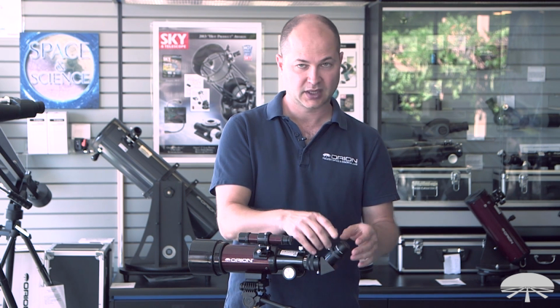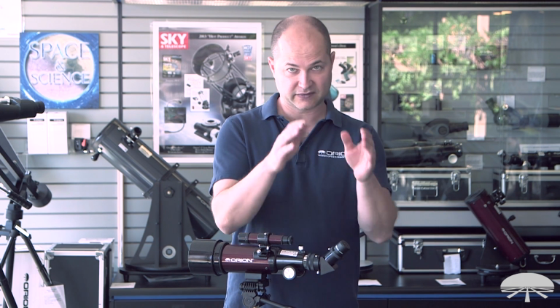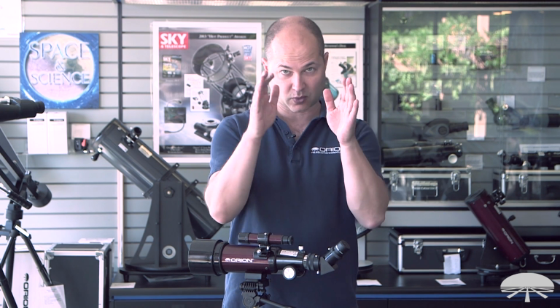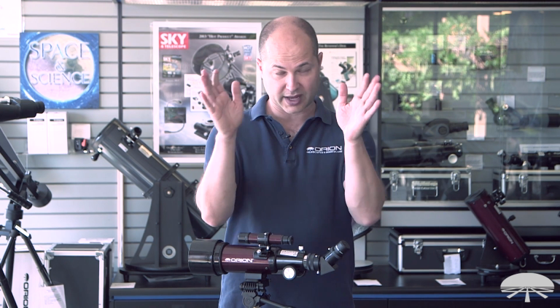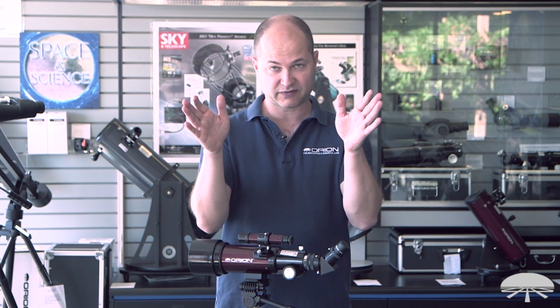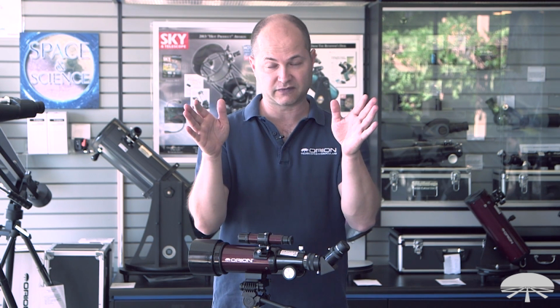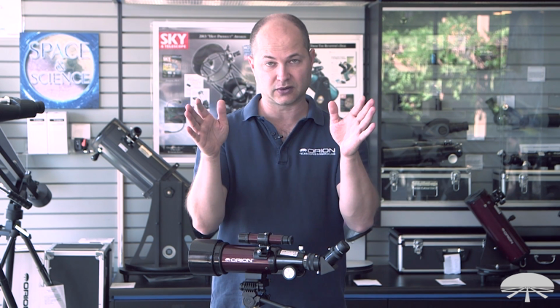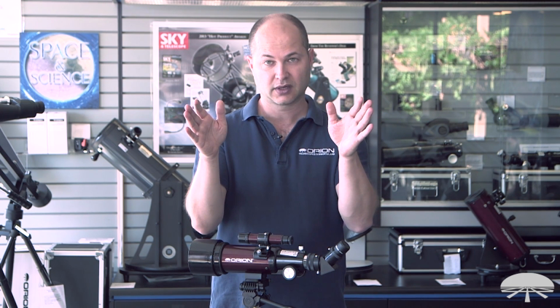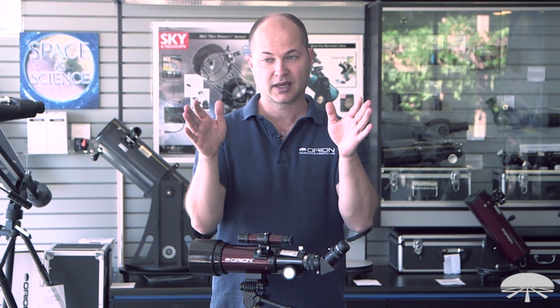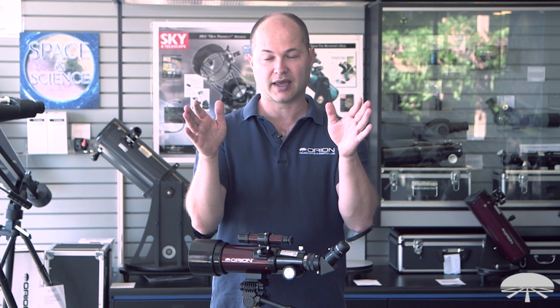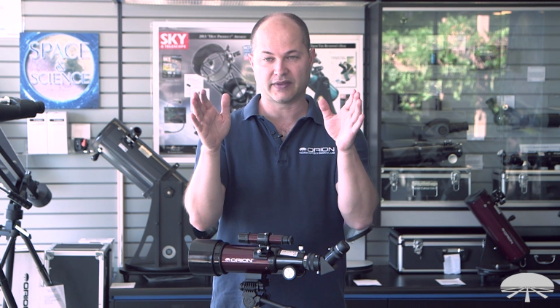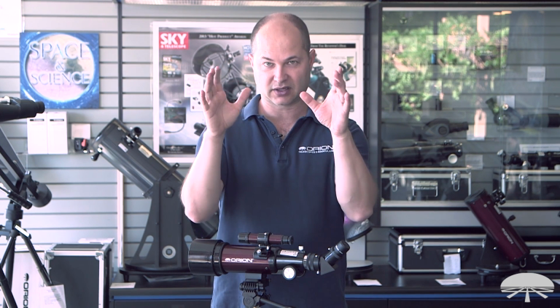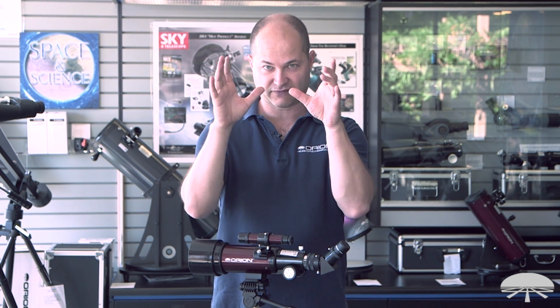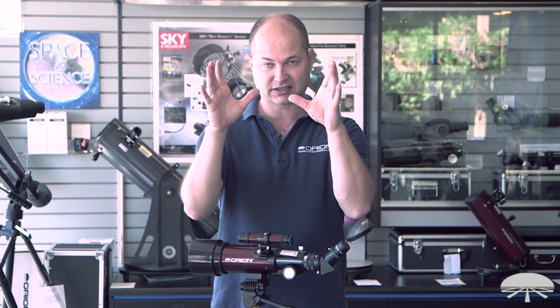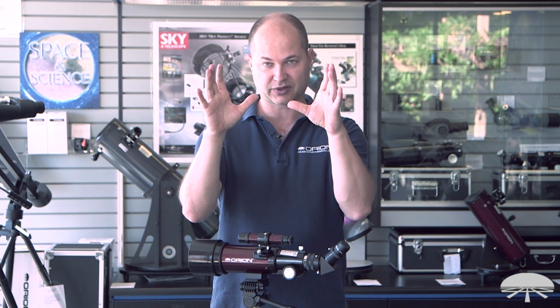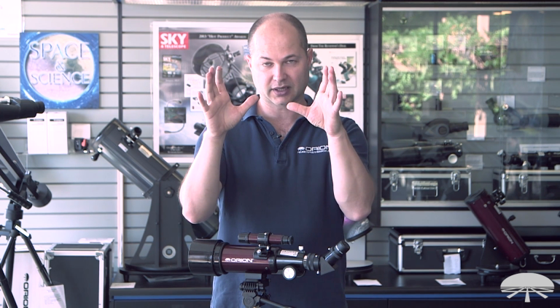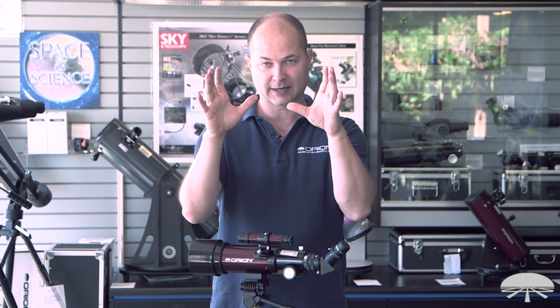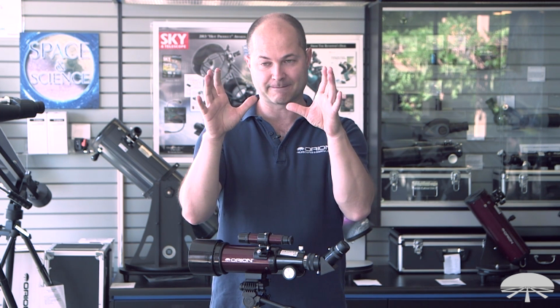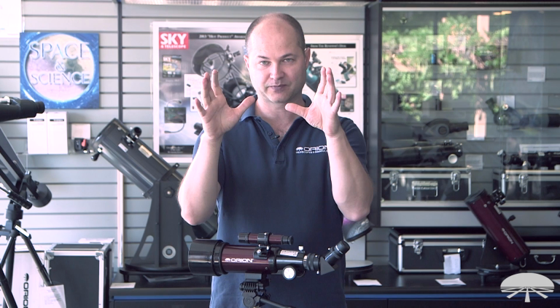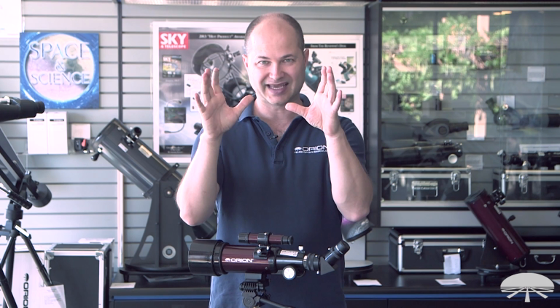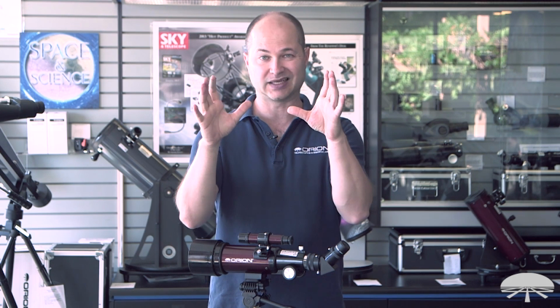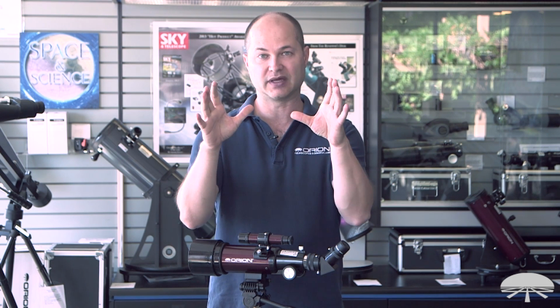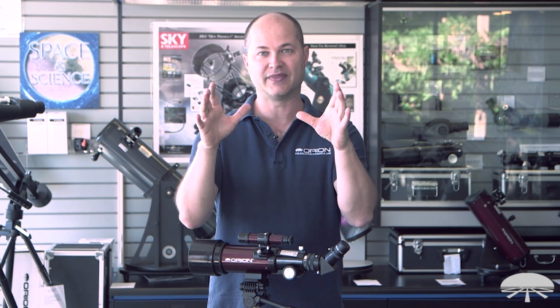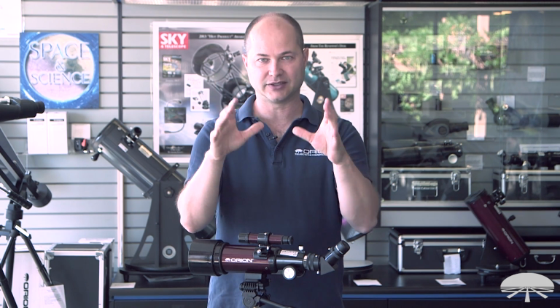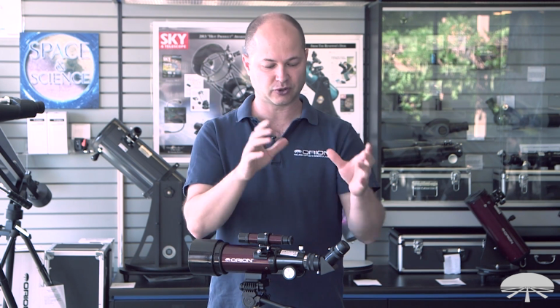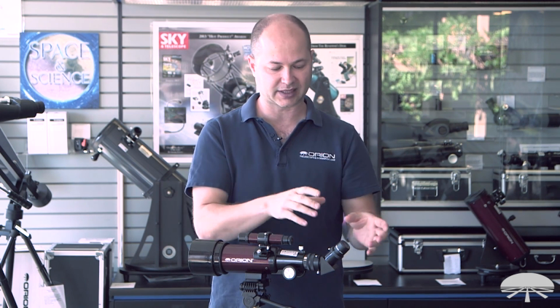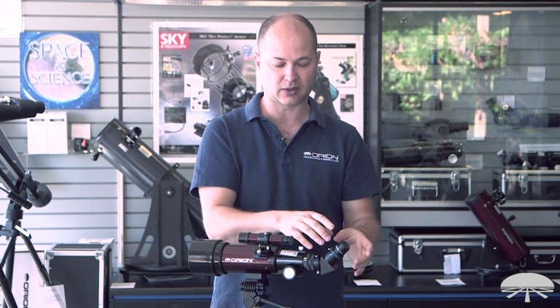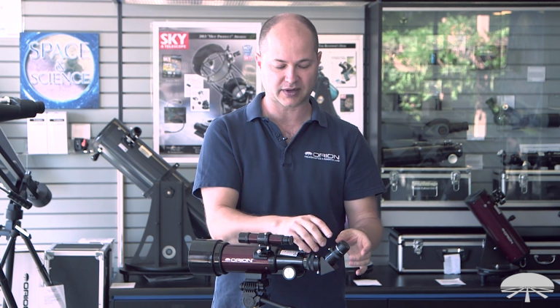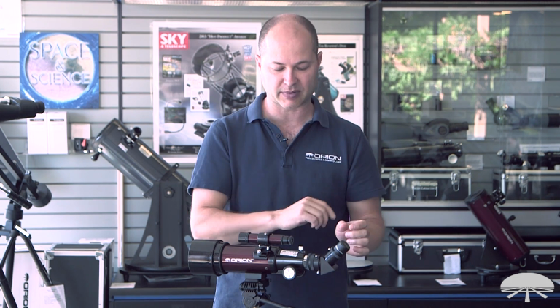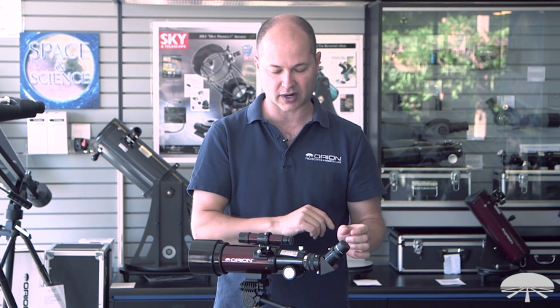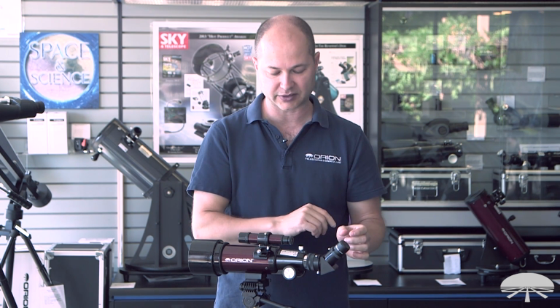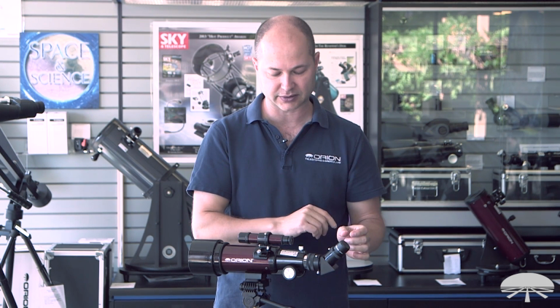The 20mm gives you the widest field of view, so you can find something easily with it, and then zoom in later with higher power eyepieces.